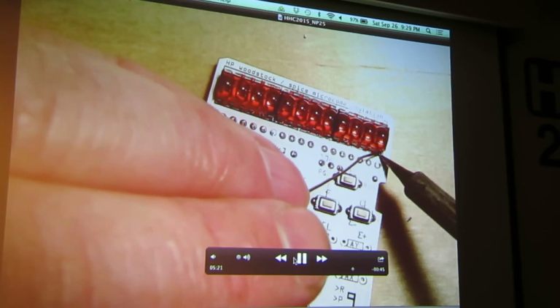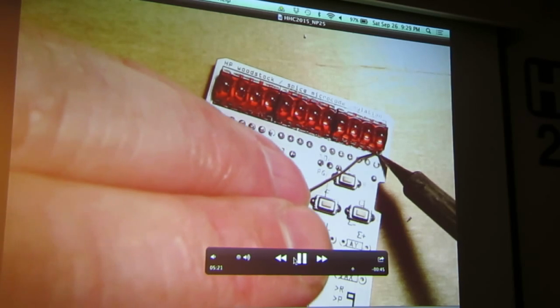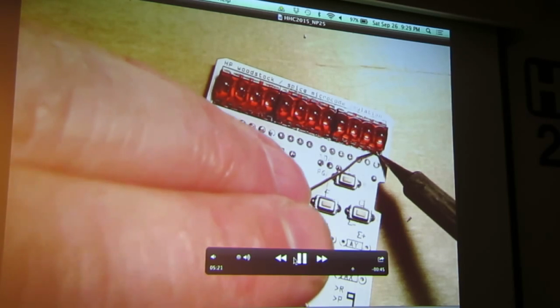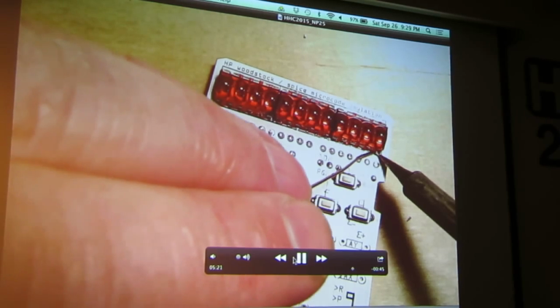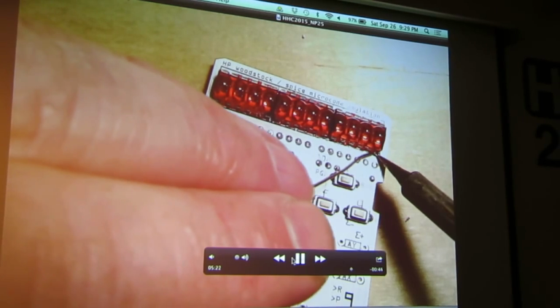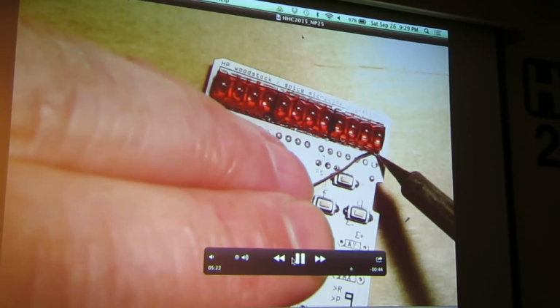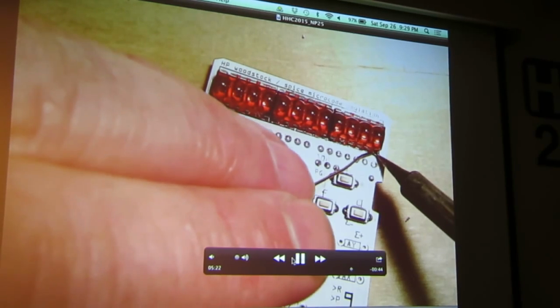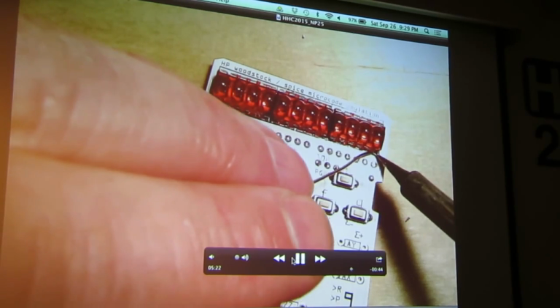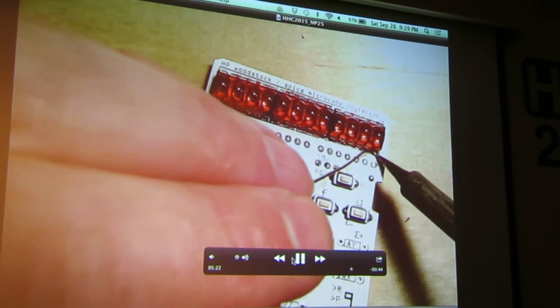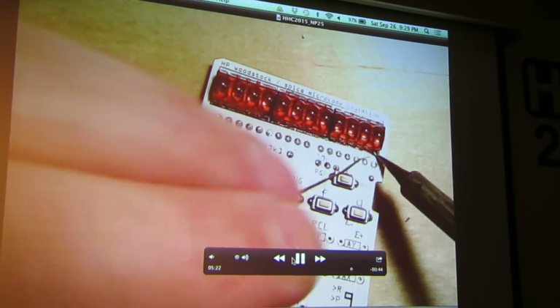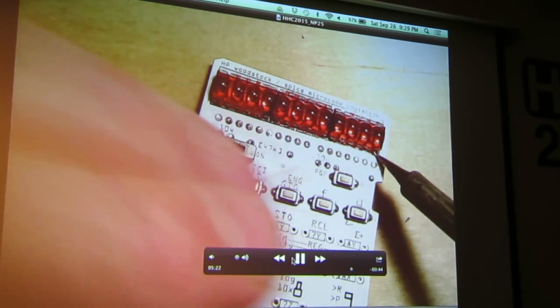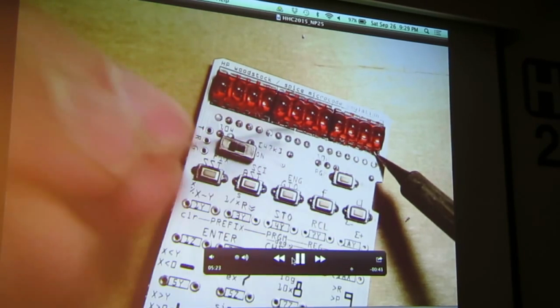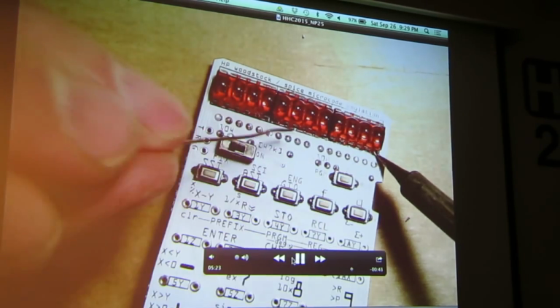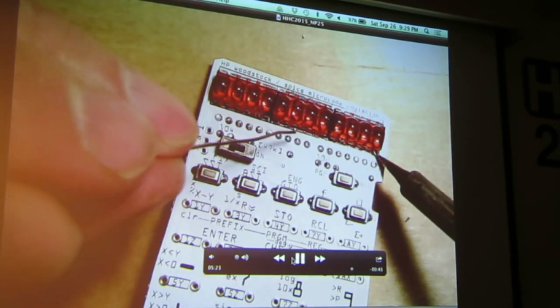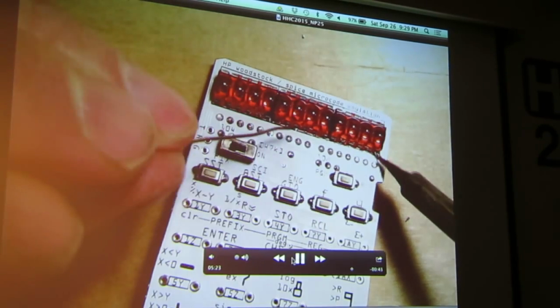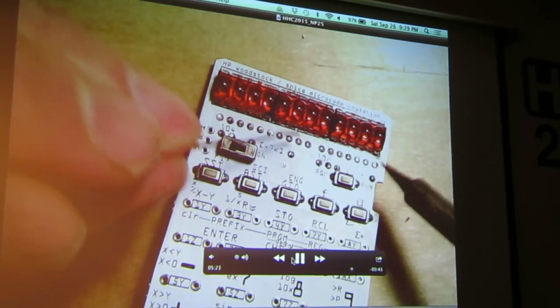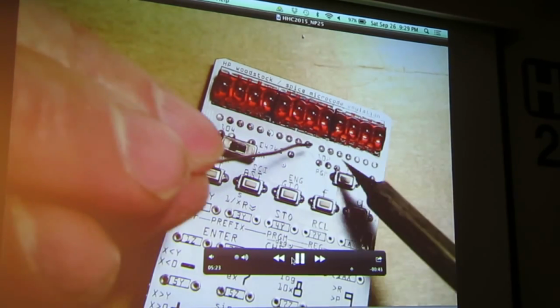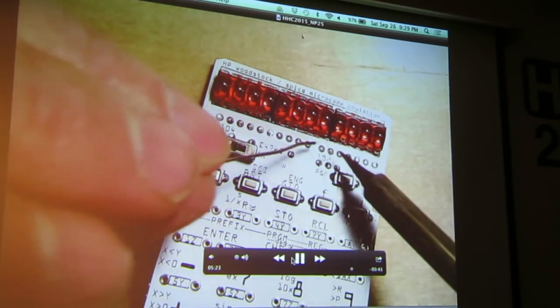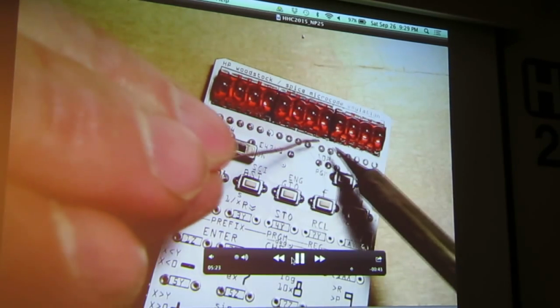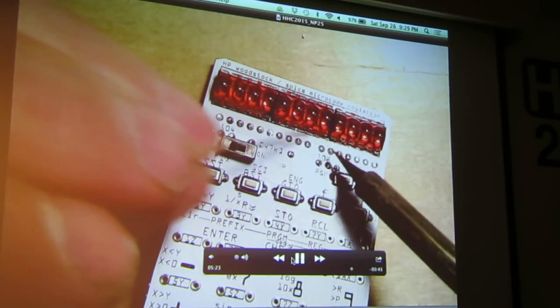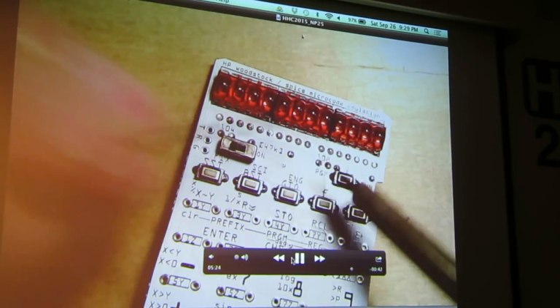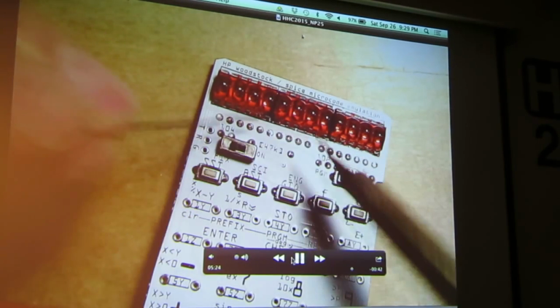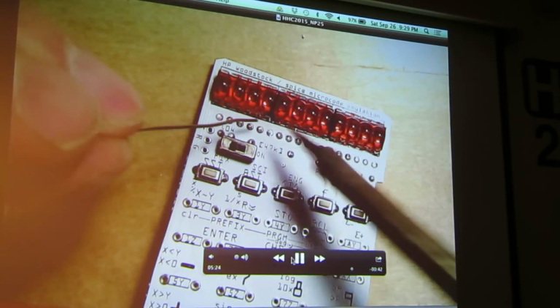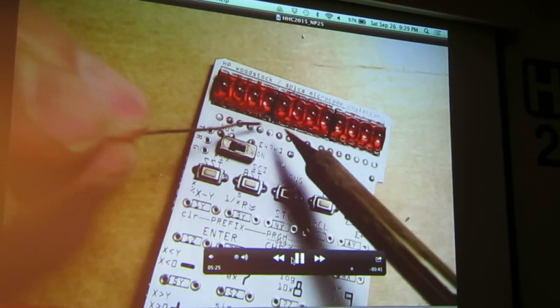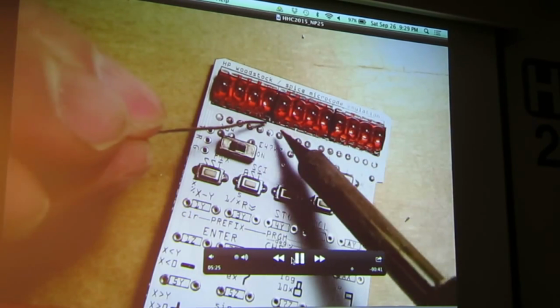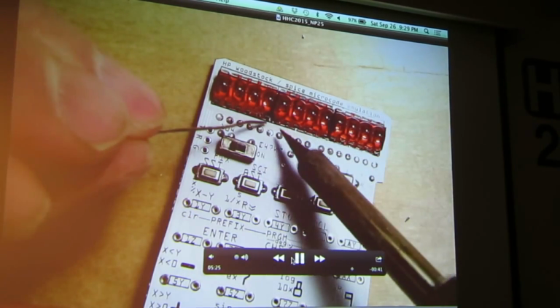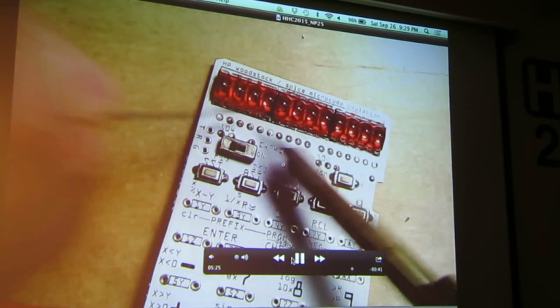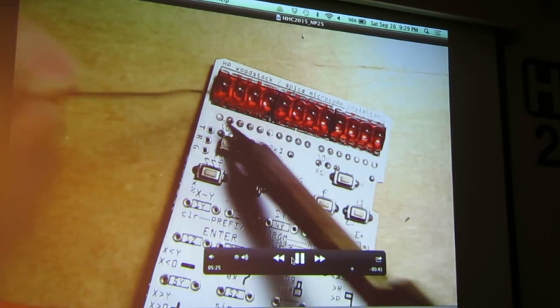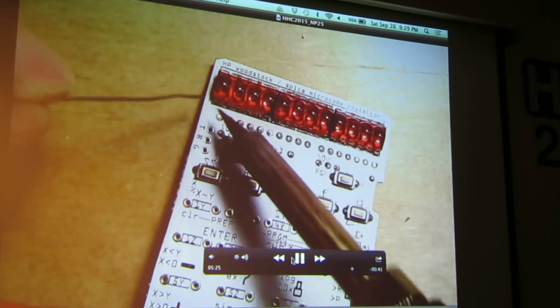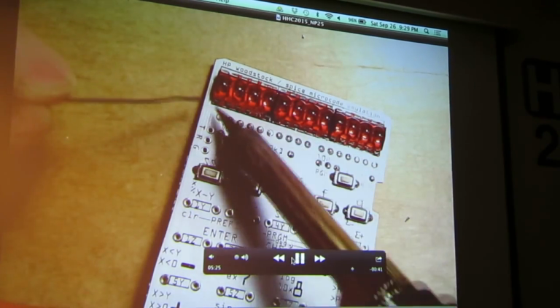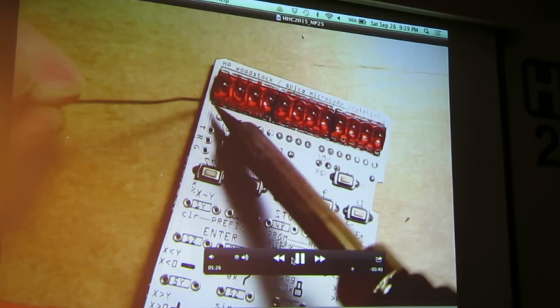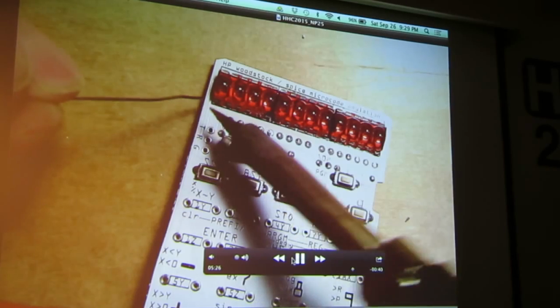These are very nice displays — the whole design is excellent. How much are the displays, if you don't mind me asking?